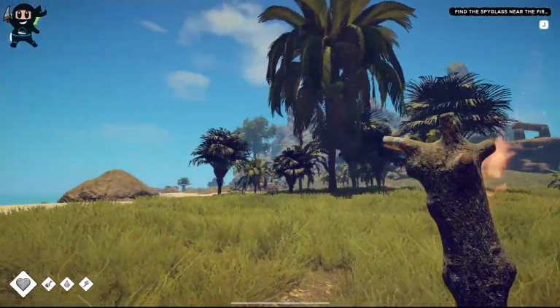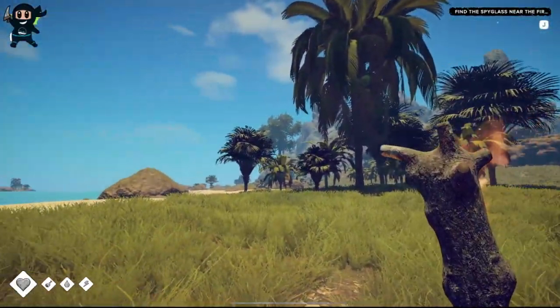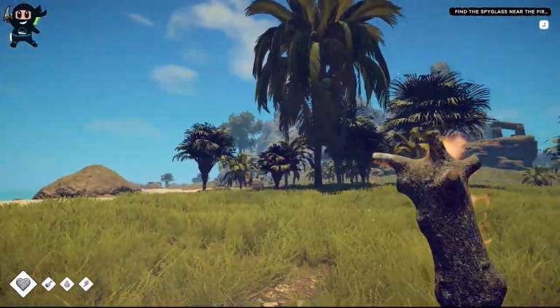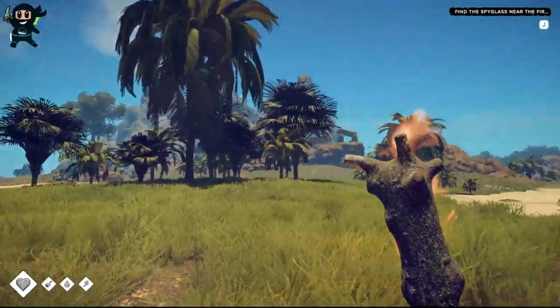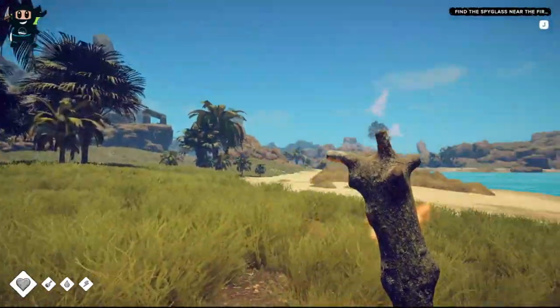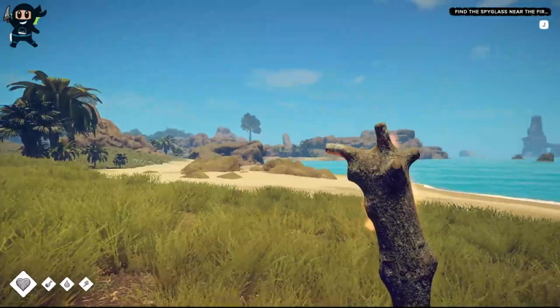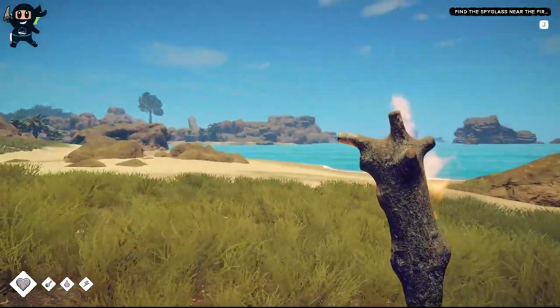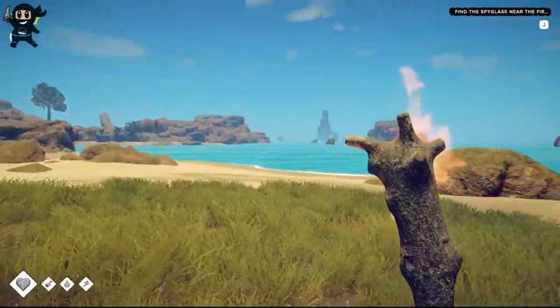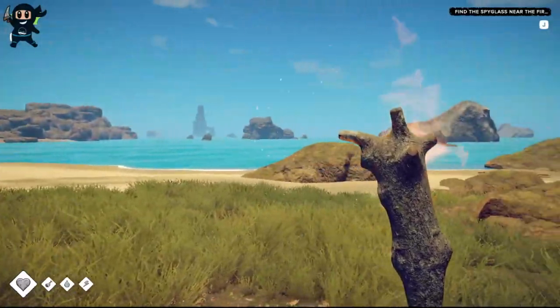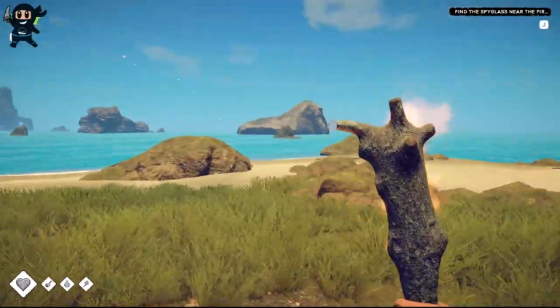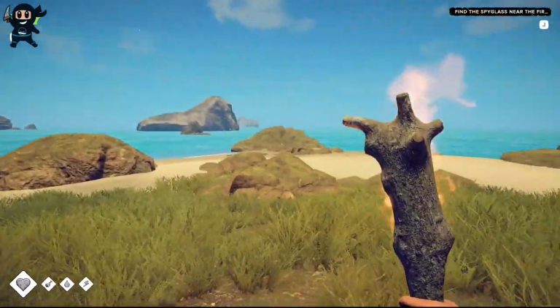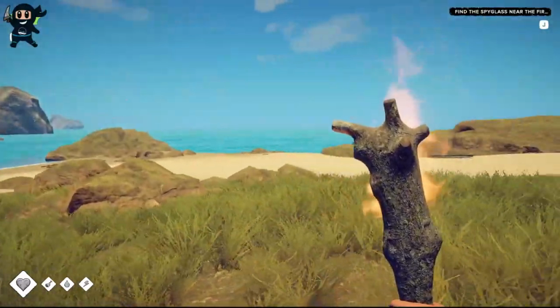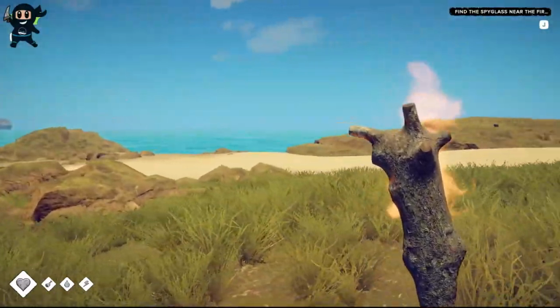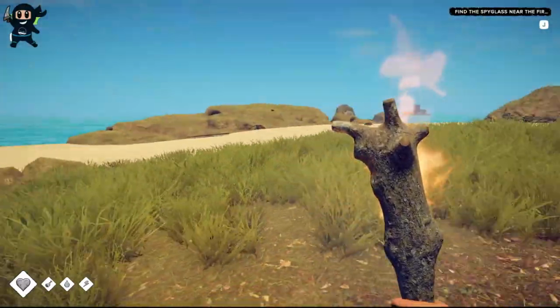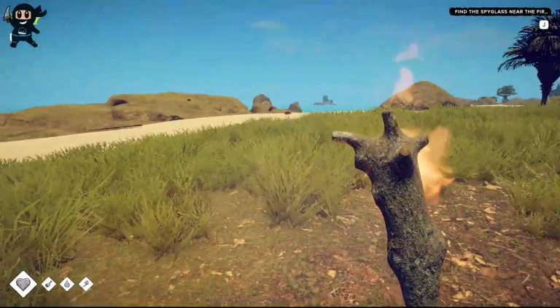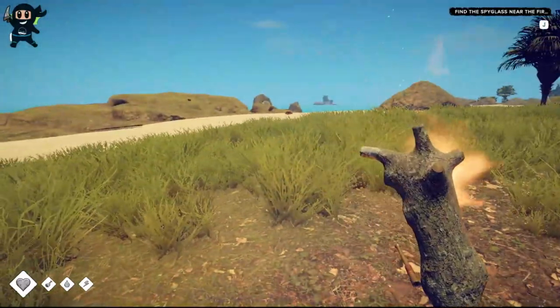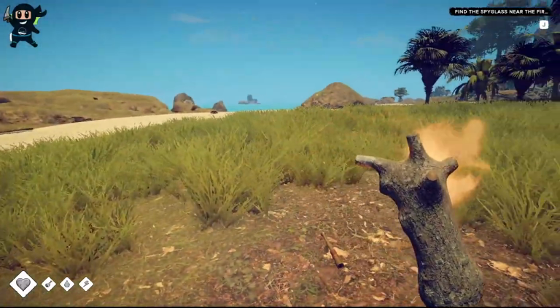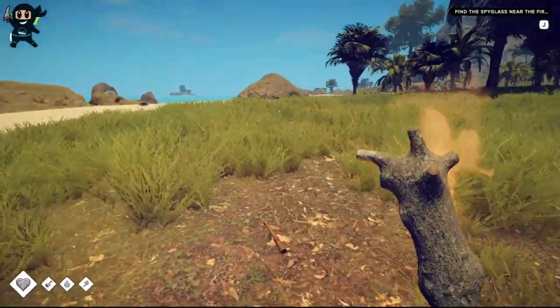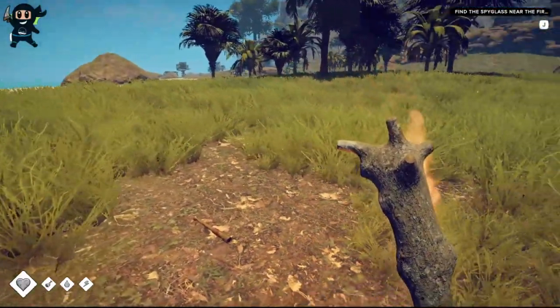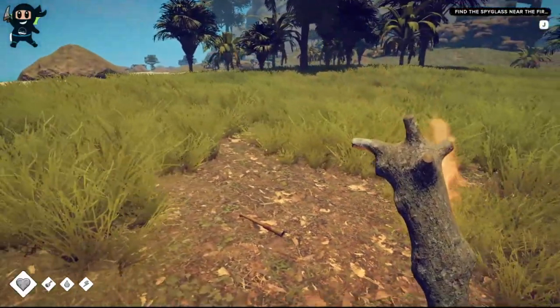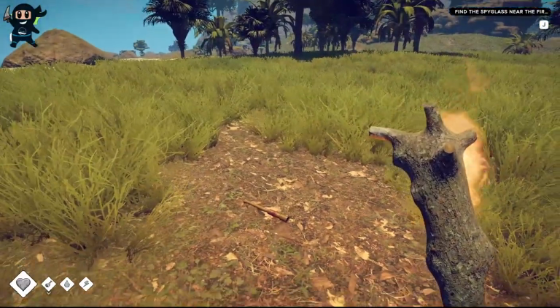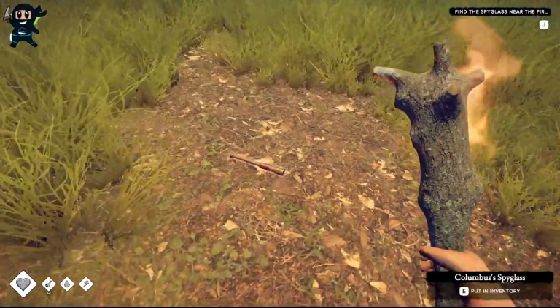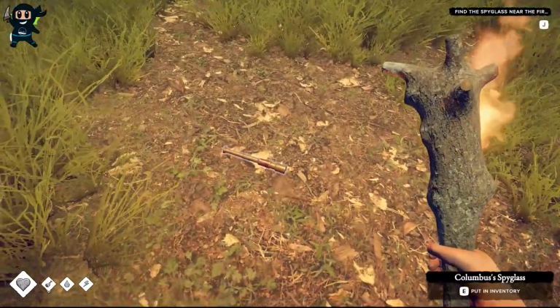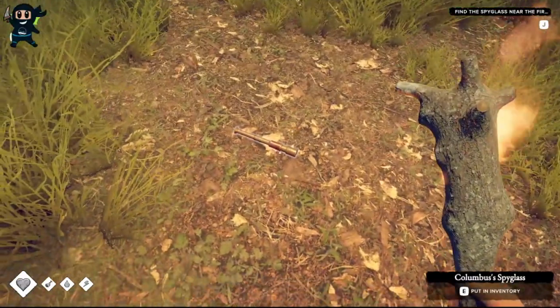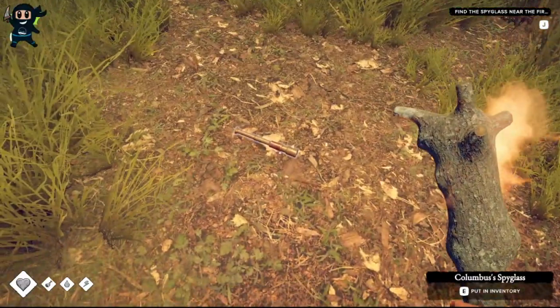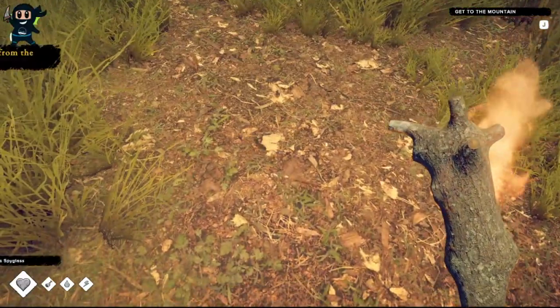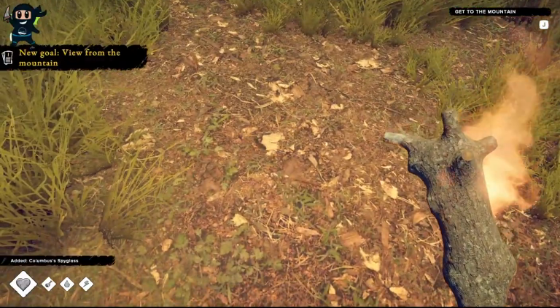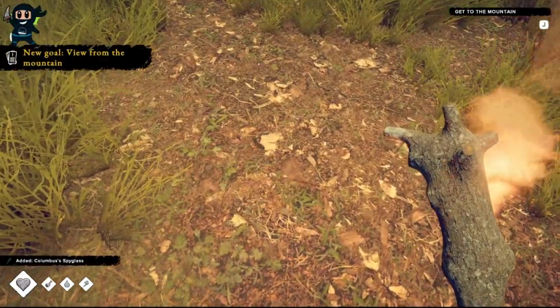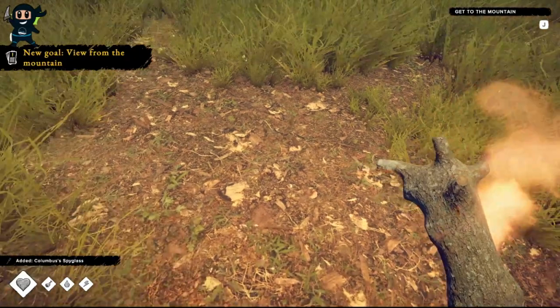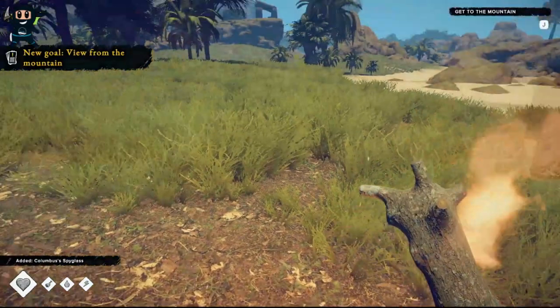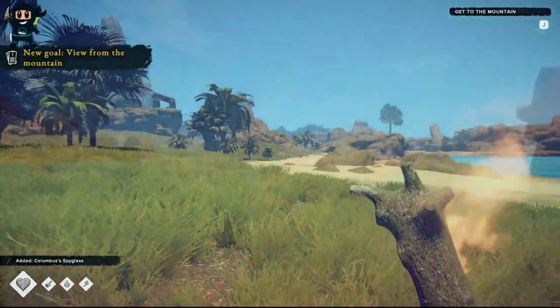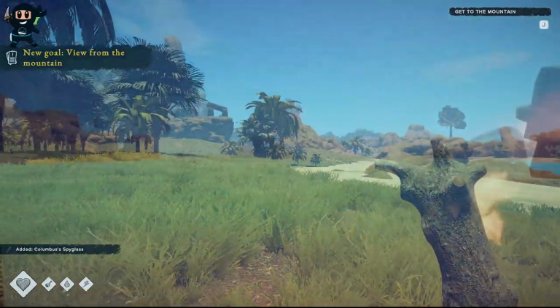Now that you have the Spyglass, your next objective is to reach the mountain, which I have a guide for and that is on the screen right now. Thanks for watching and take care.